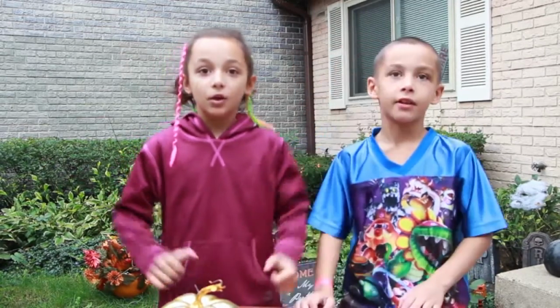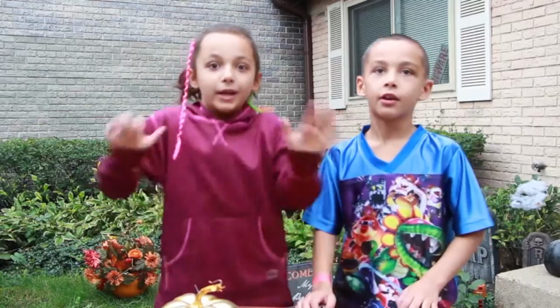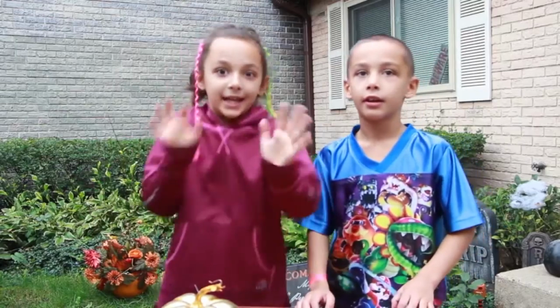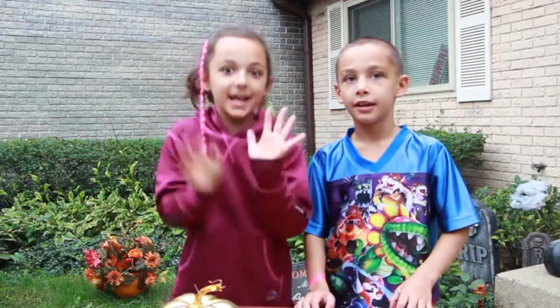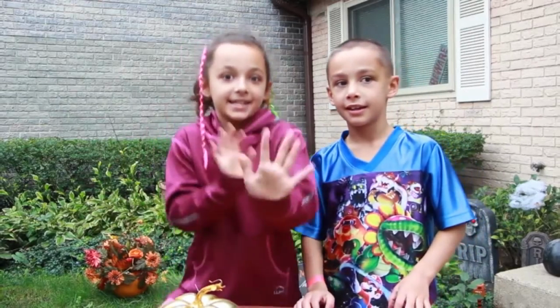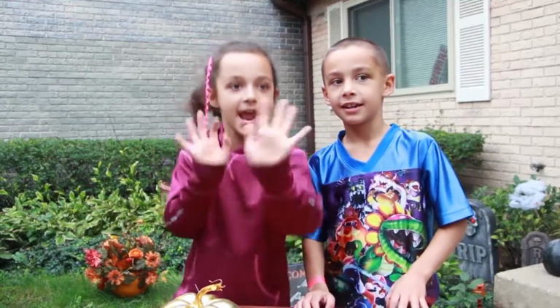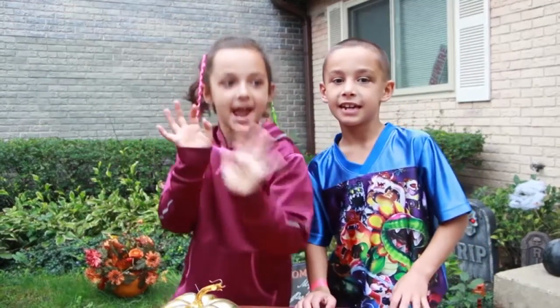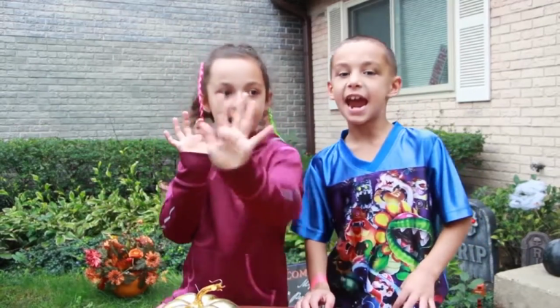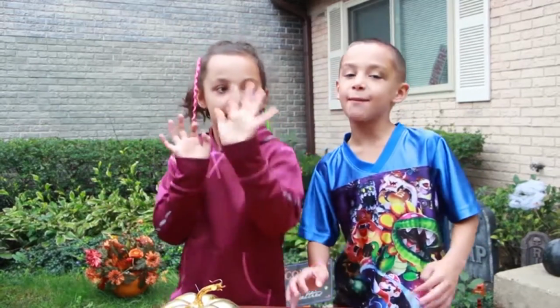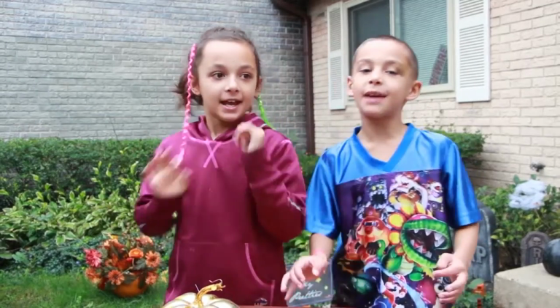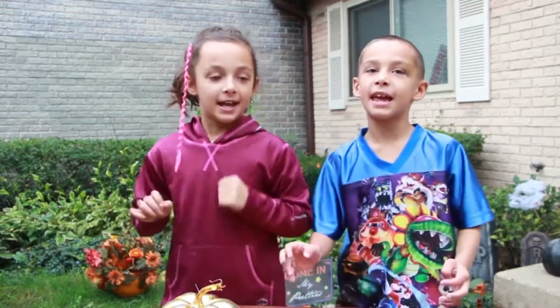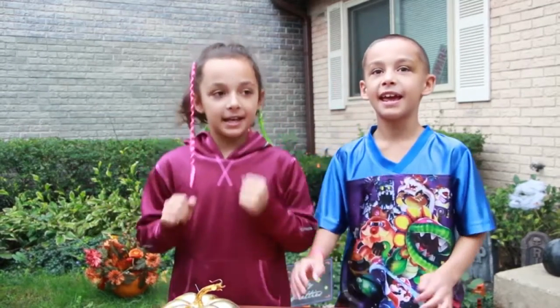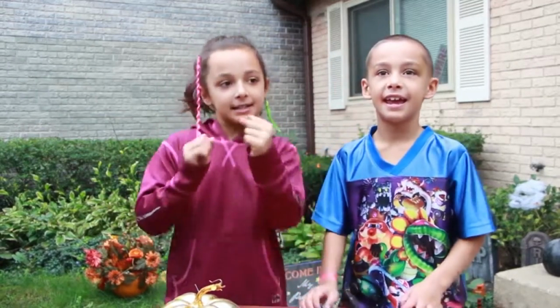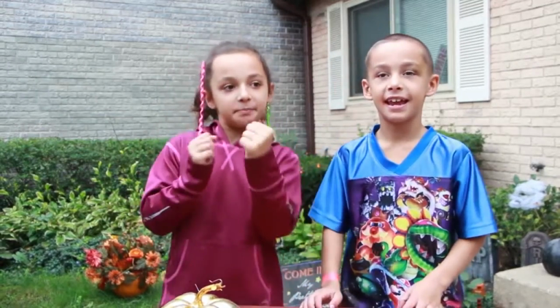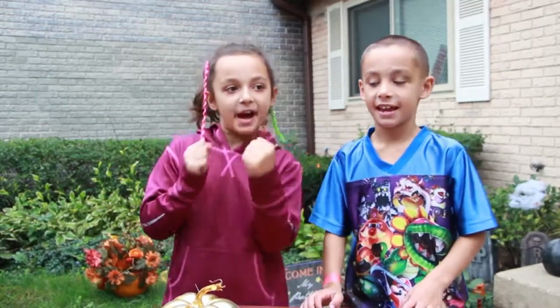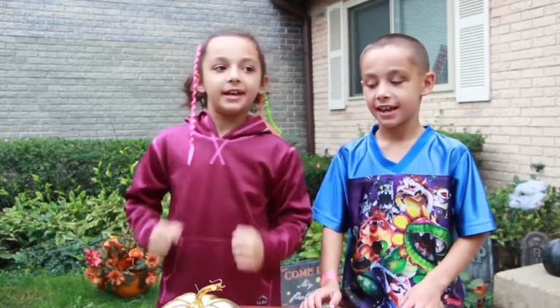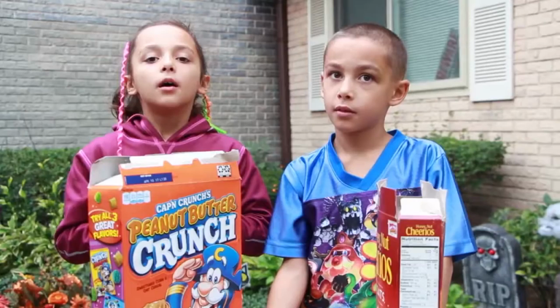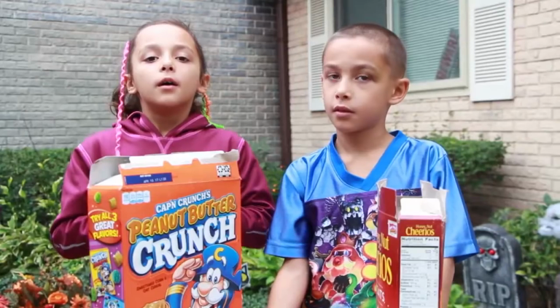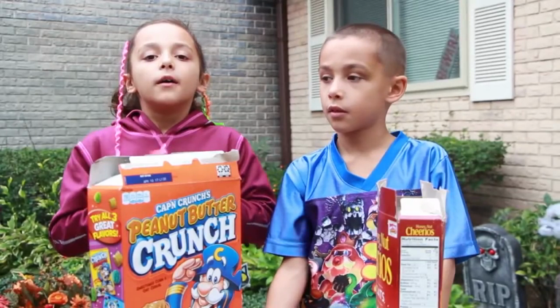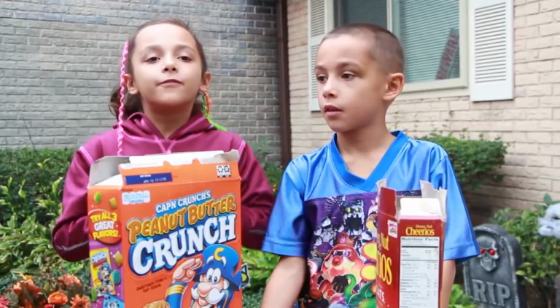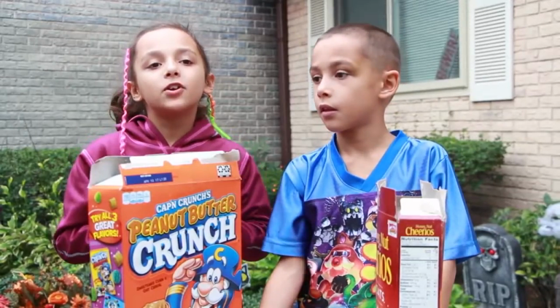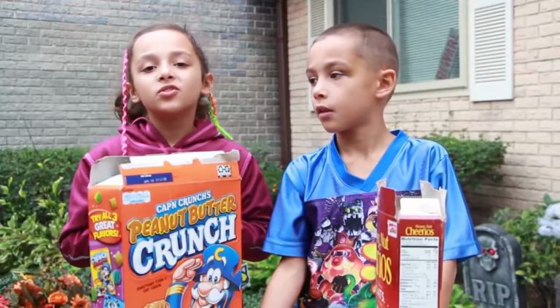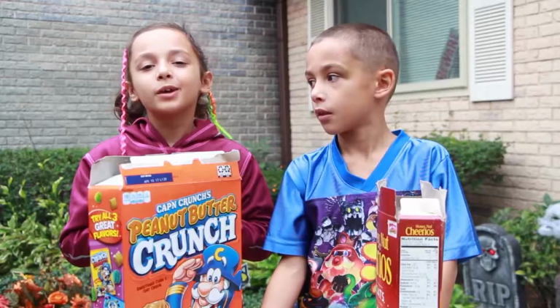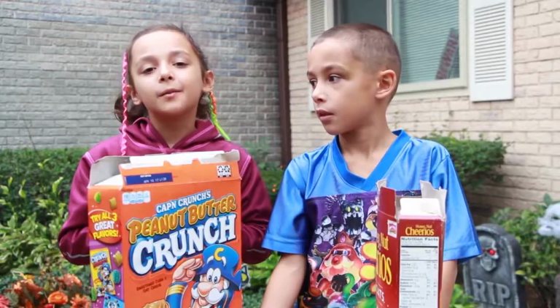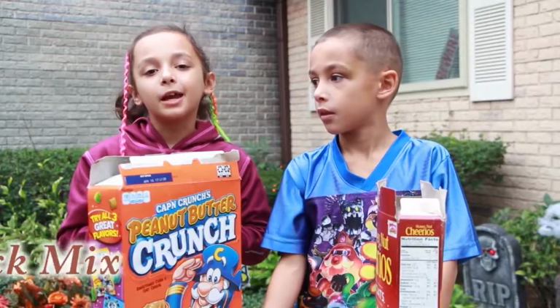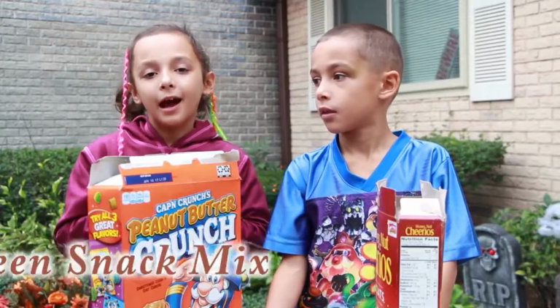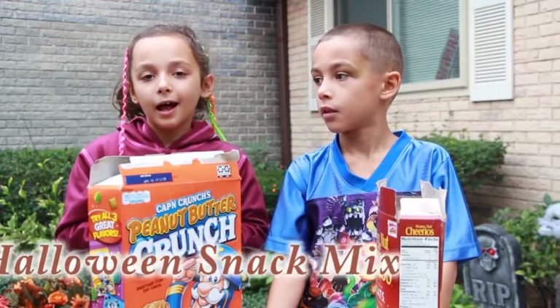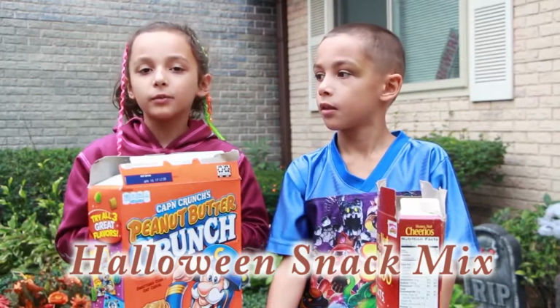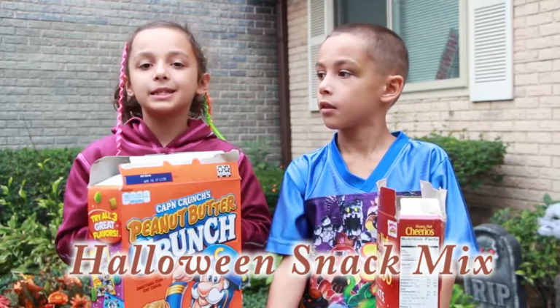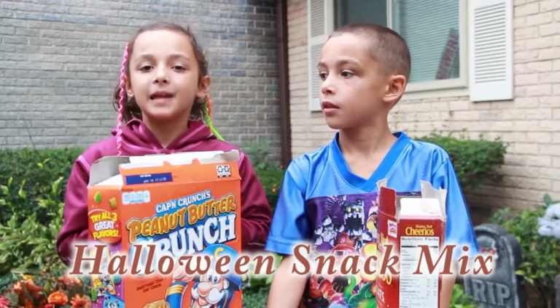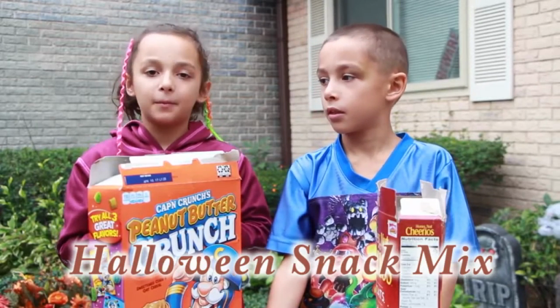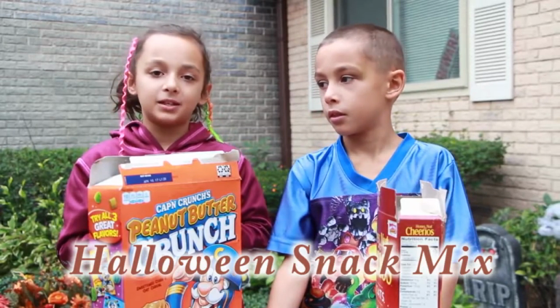Quick and easy, yeah baby, easy as pie. First, we are going to make a Halloween snack mix.